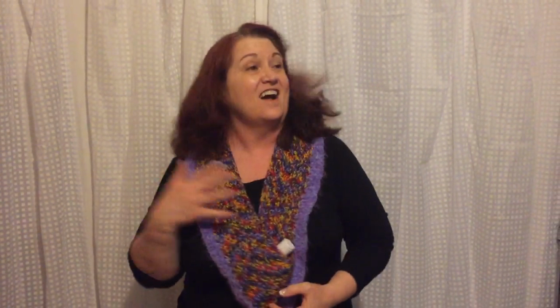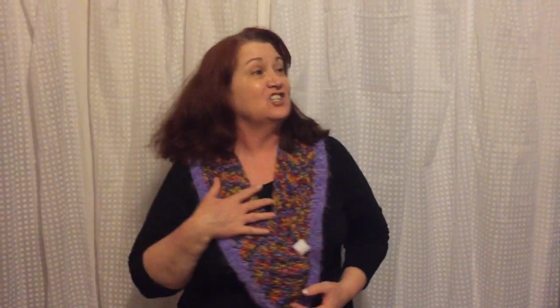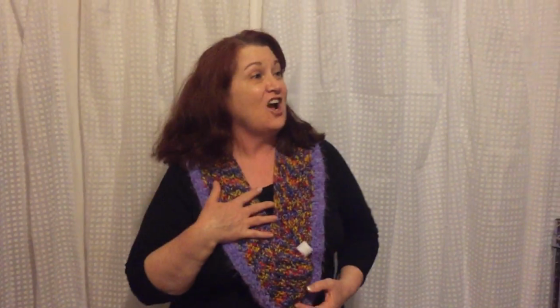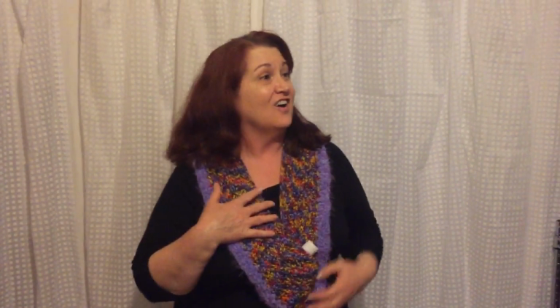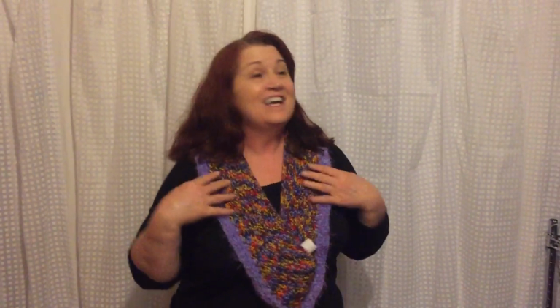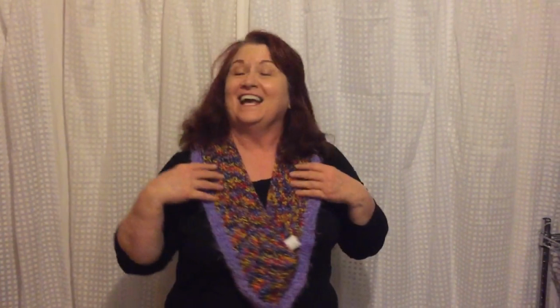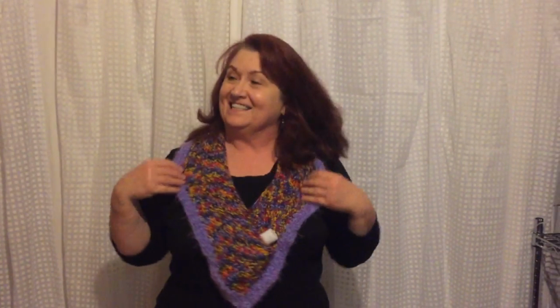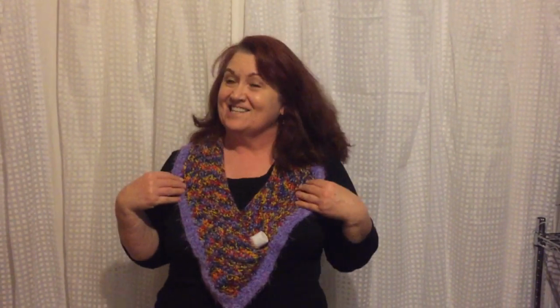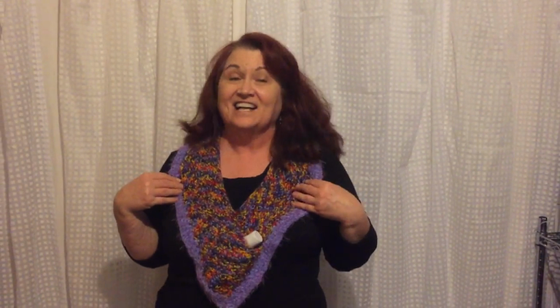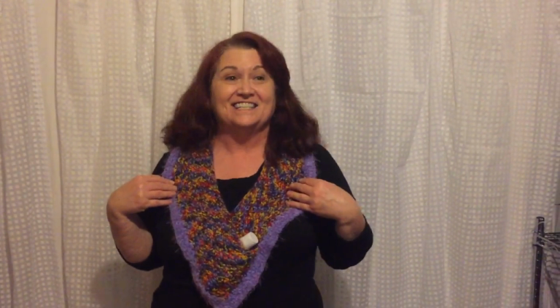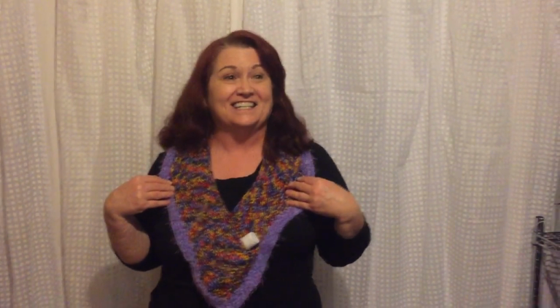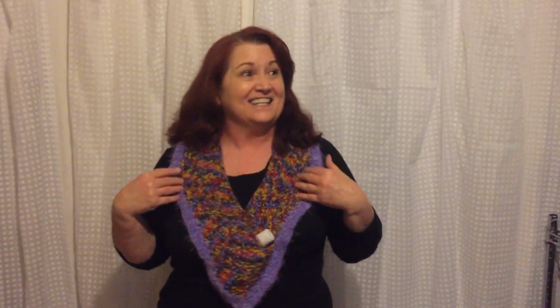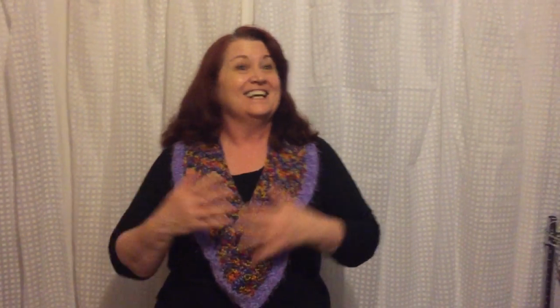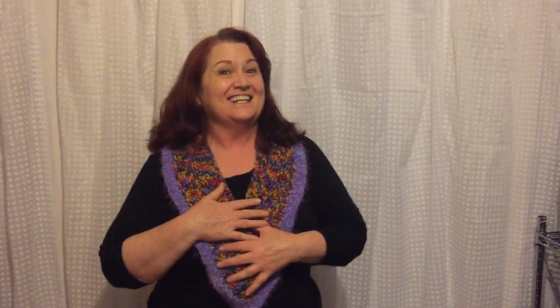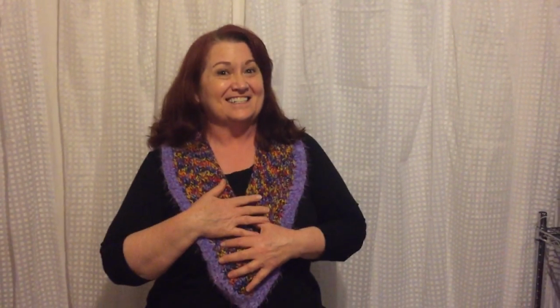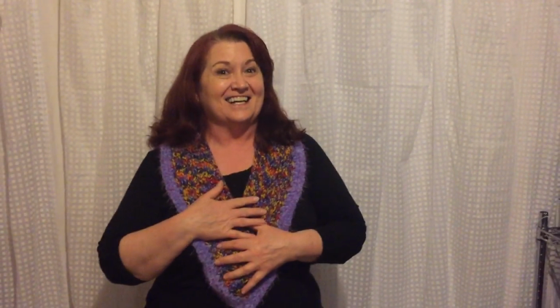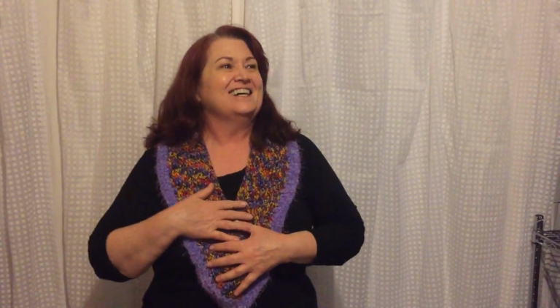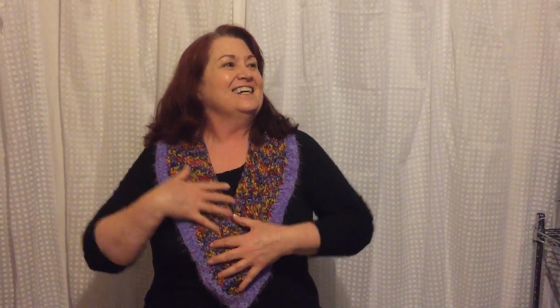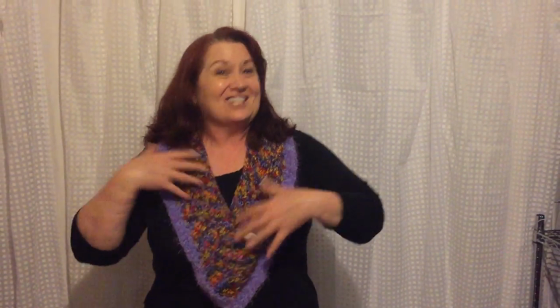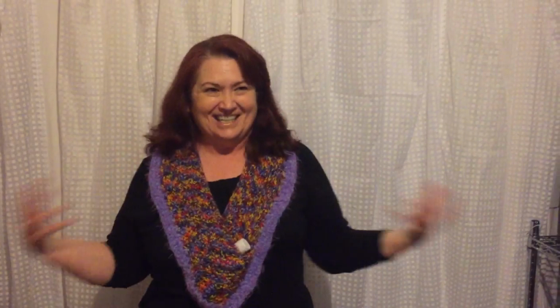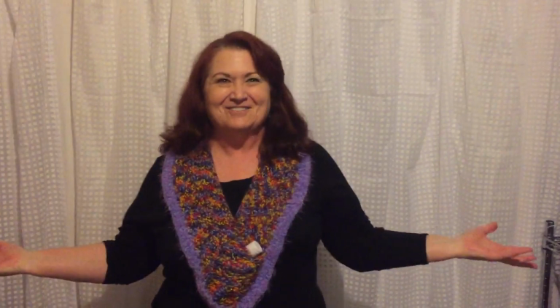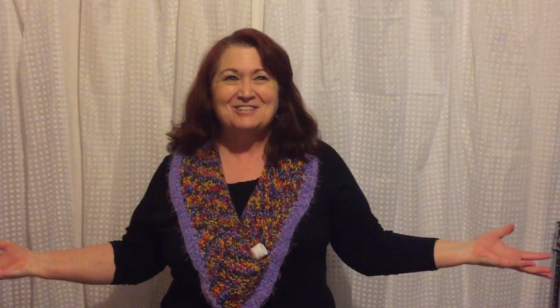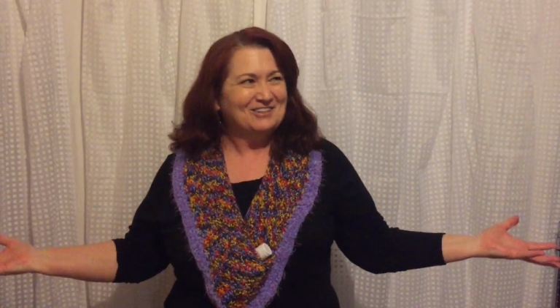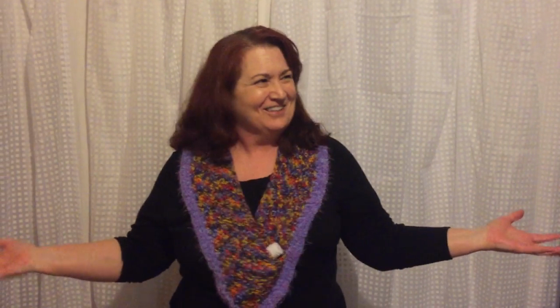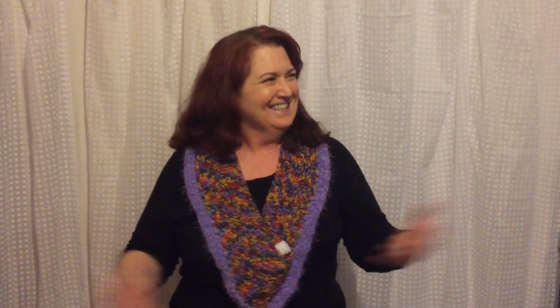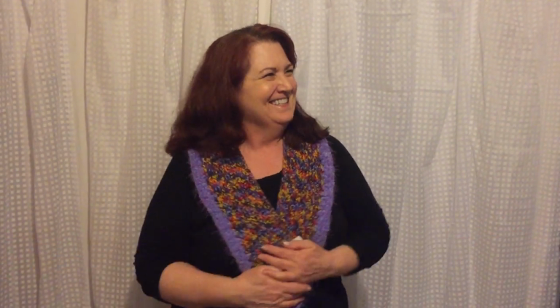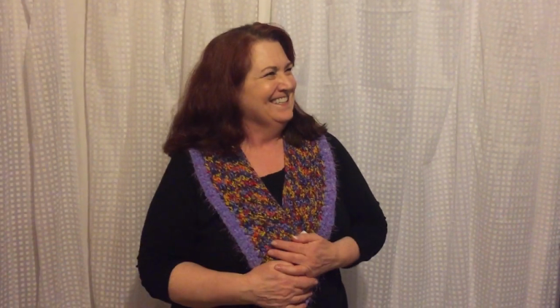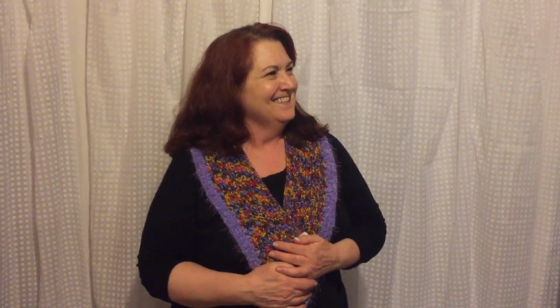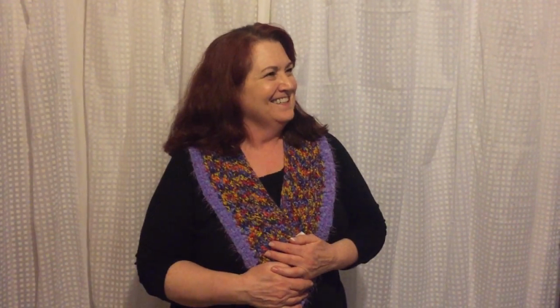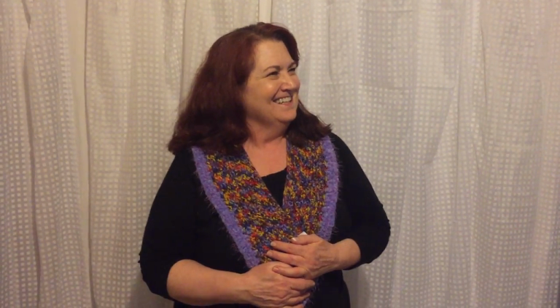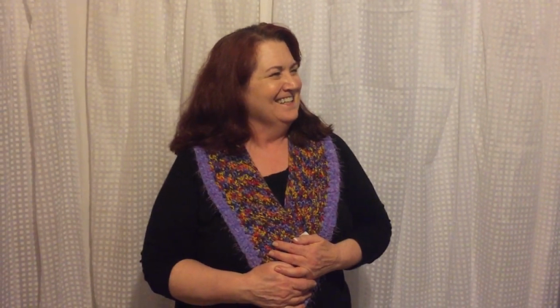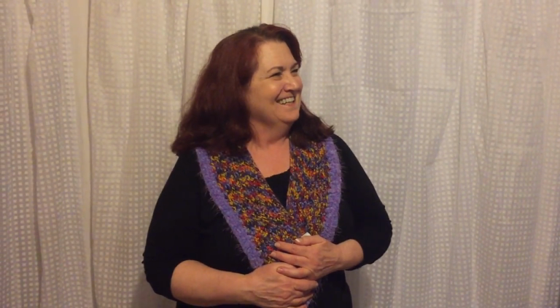It's not a shawl. It's not a dickie. It's a Shadikaru. Well, I want one.